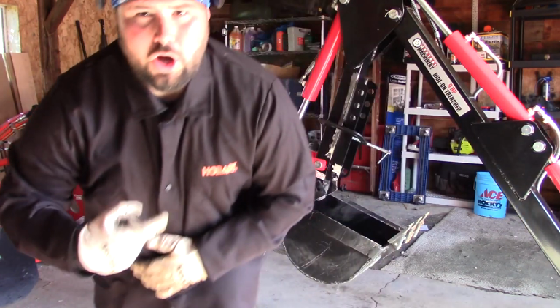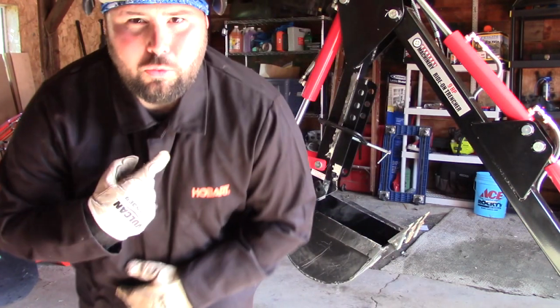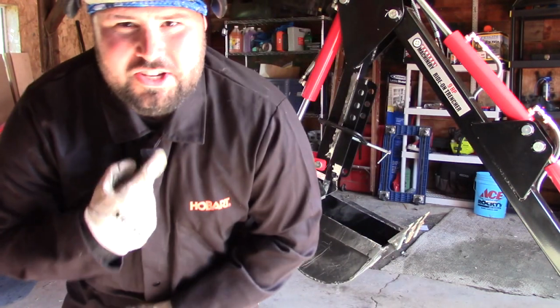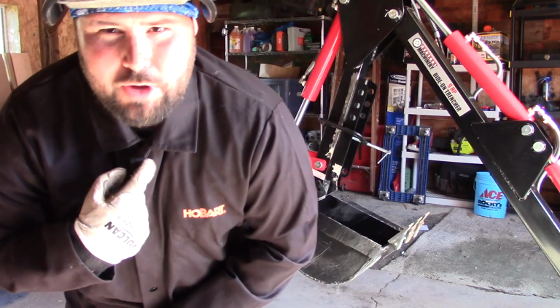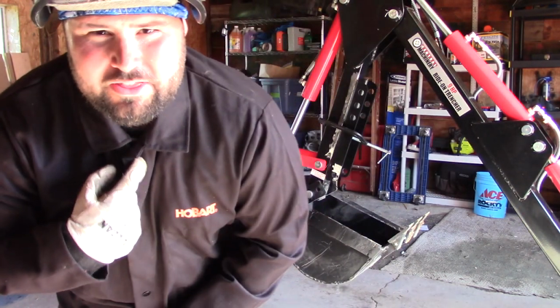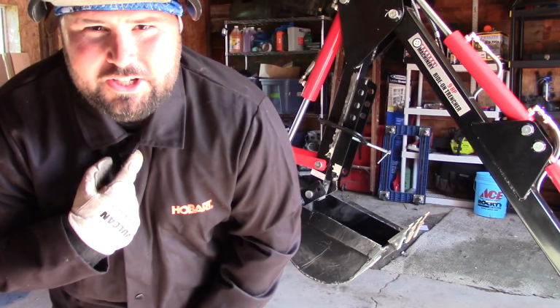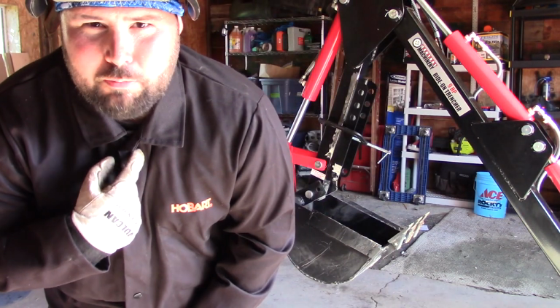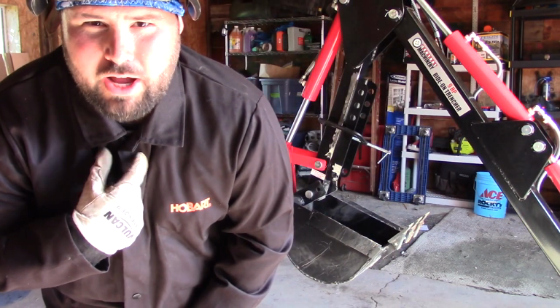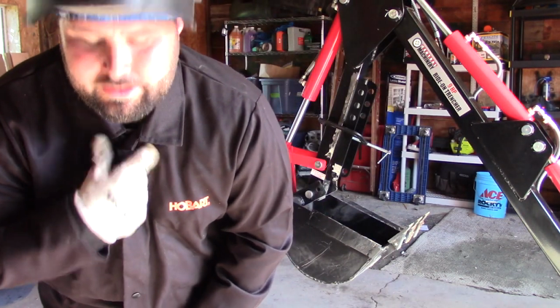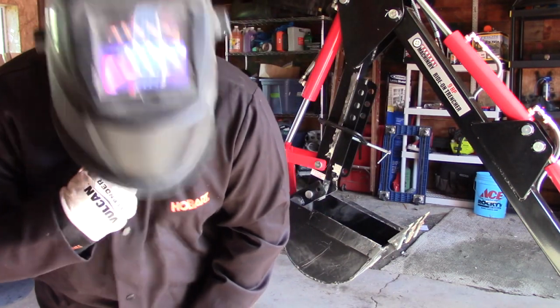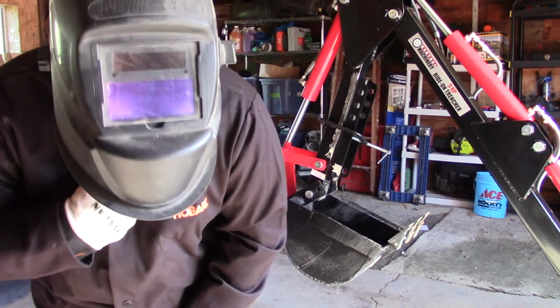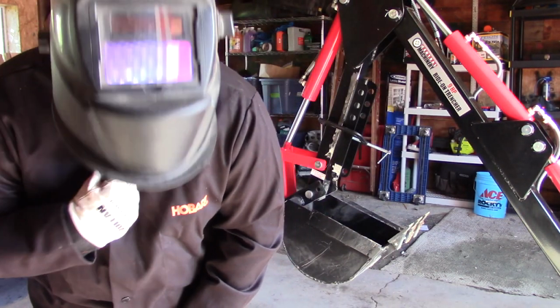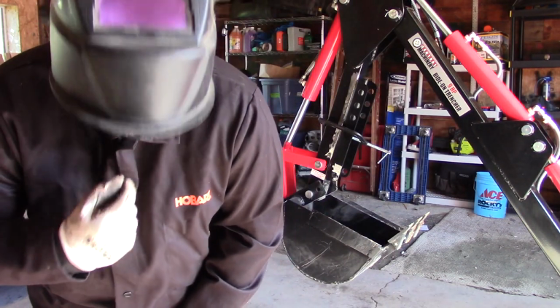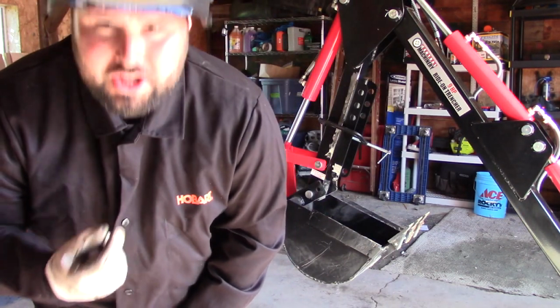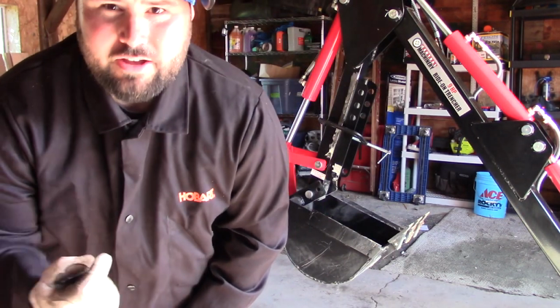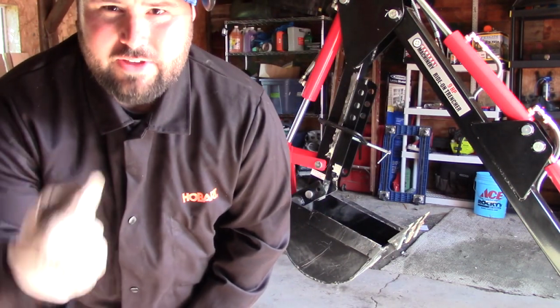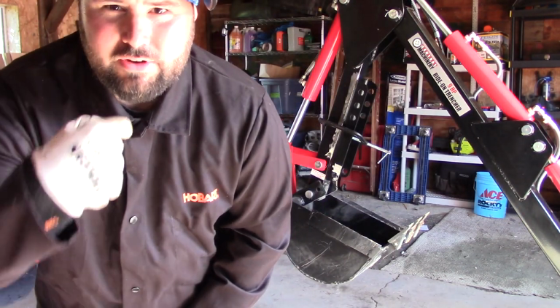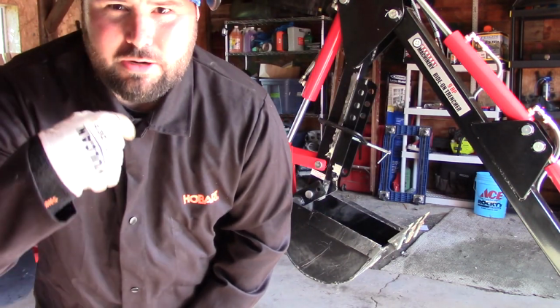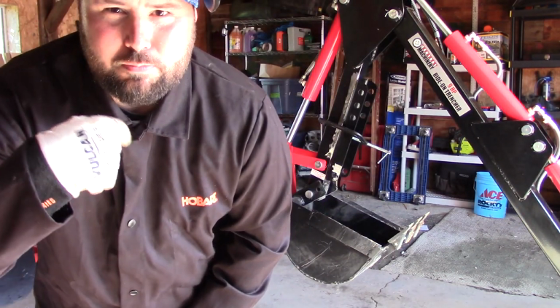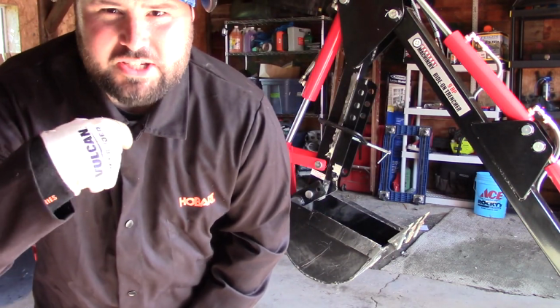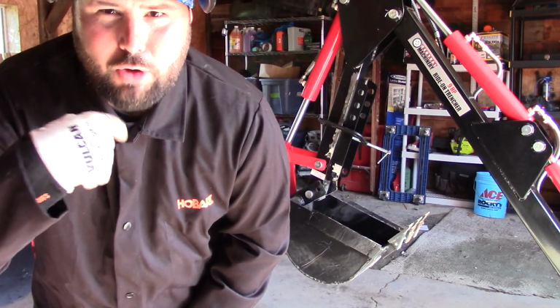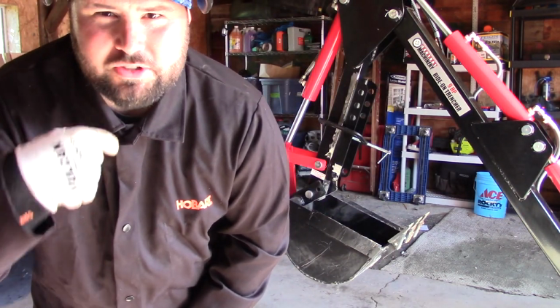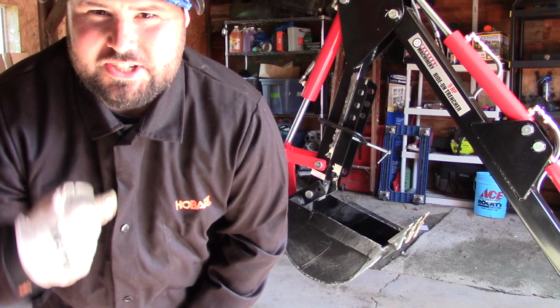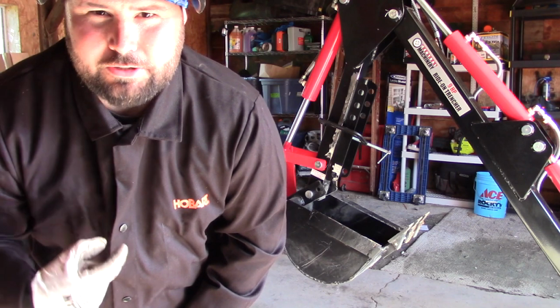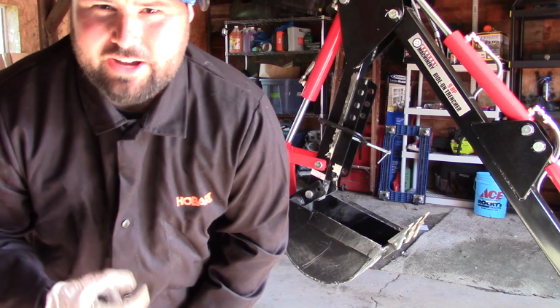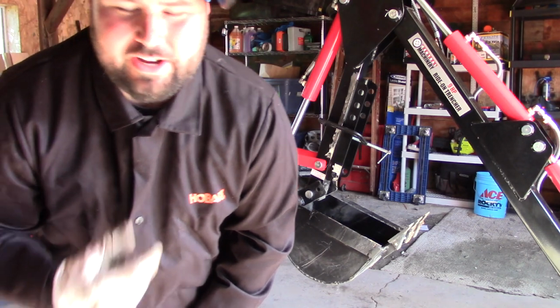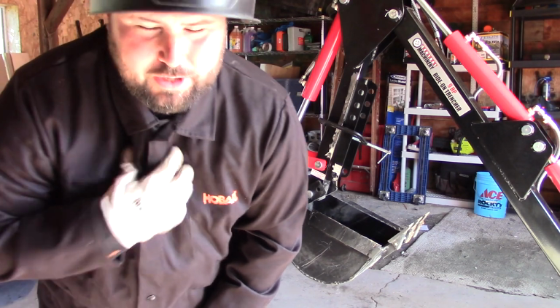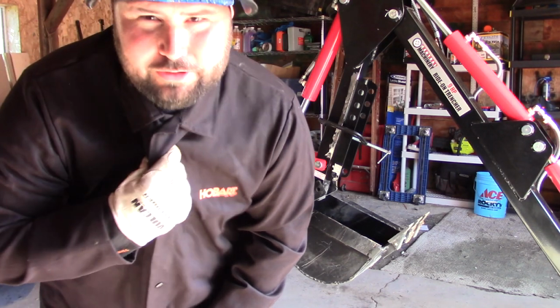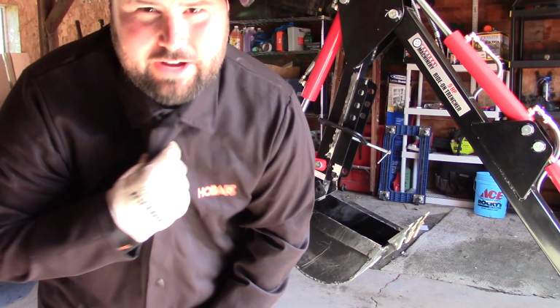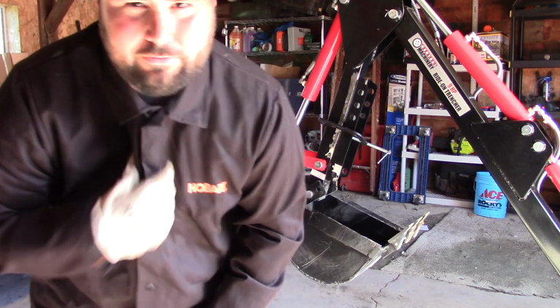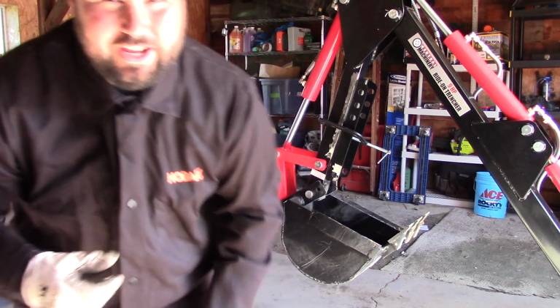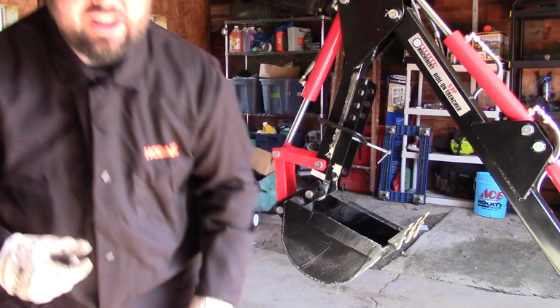Always button the top button. If you ever get a piece of molten steel down there, buddy, you'll never forget it.